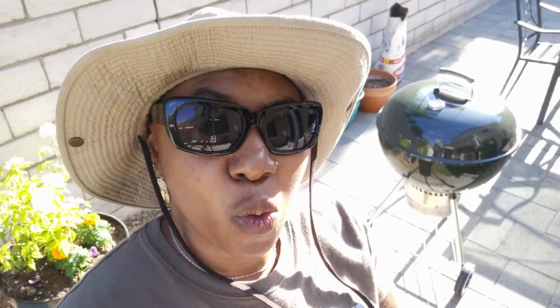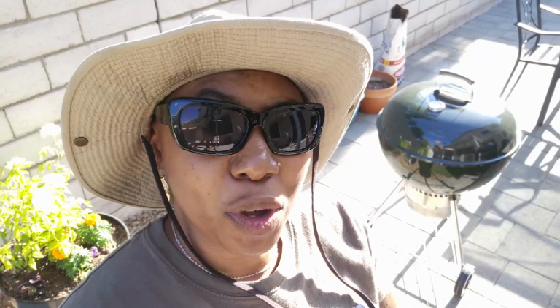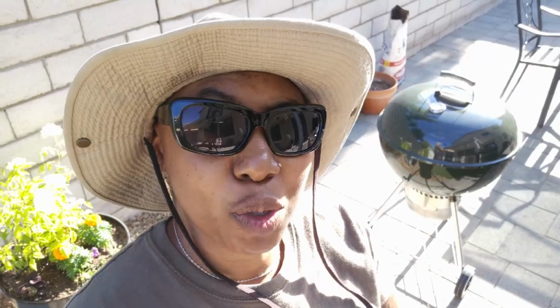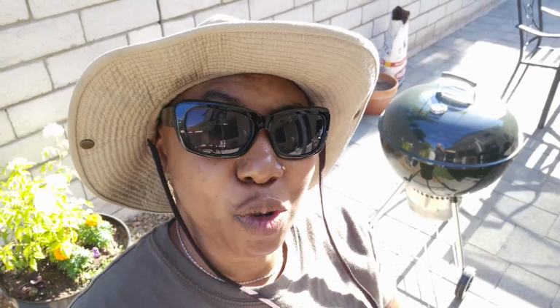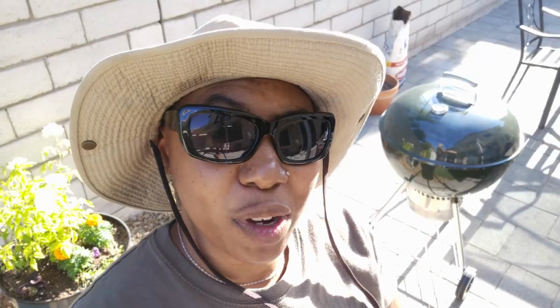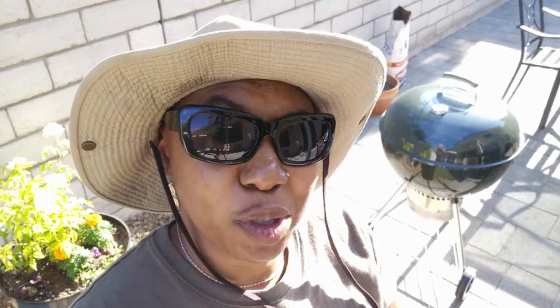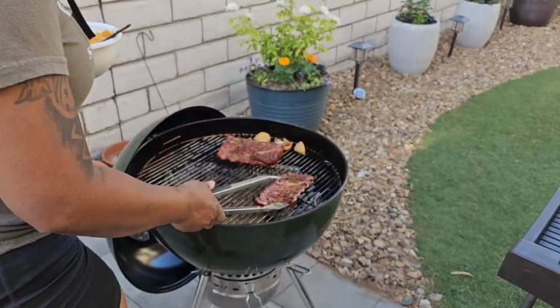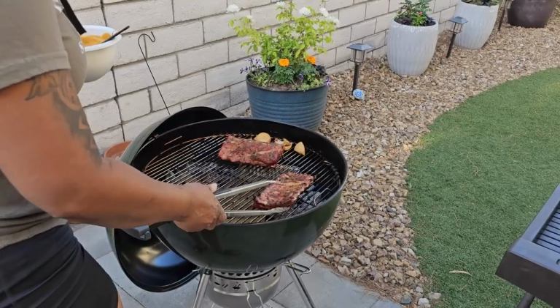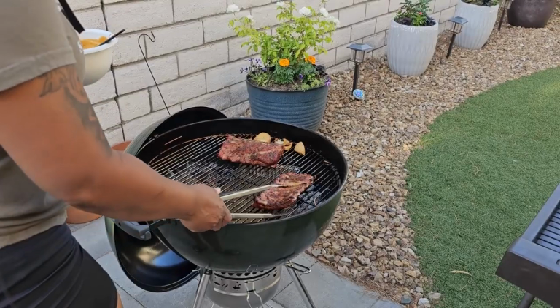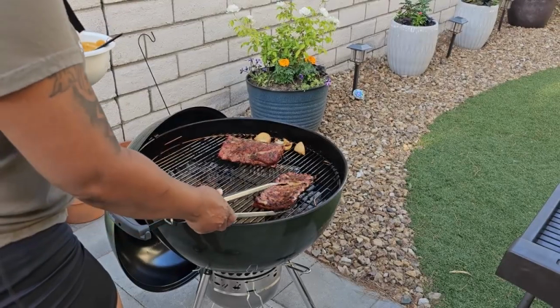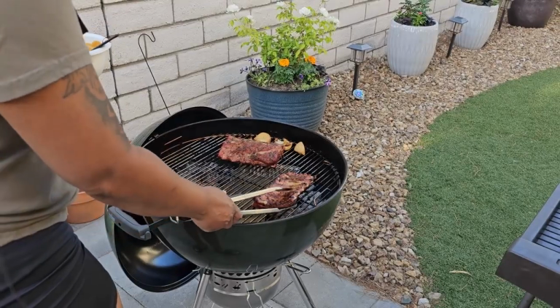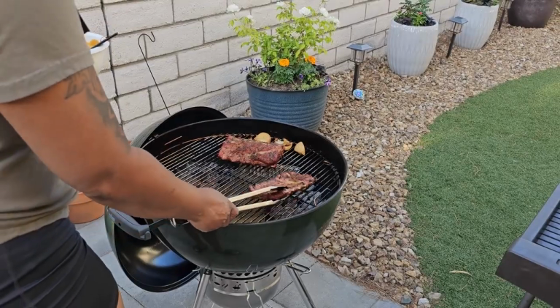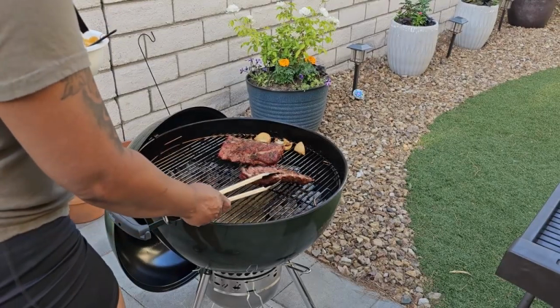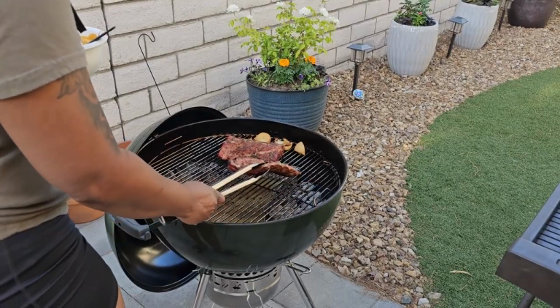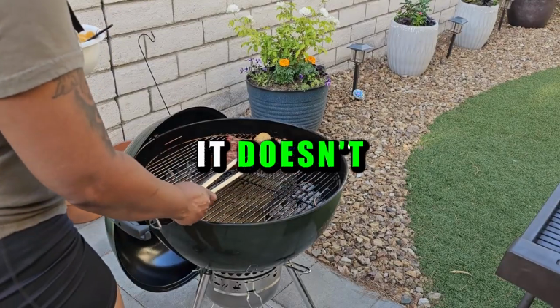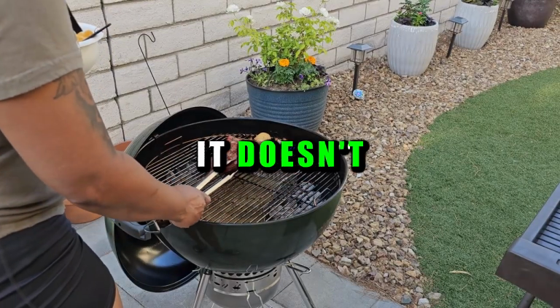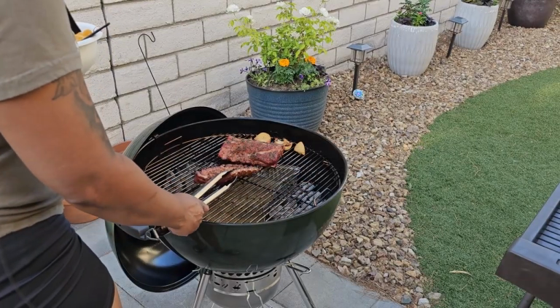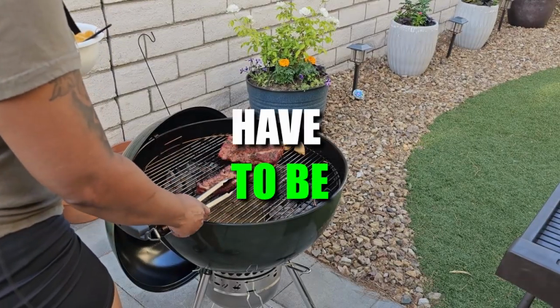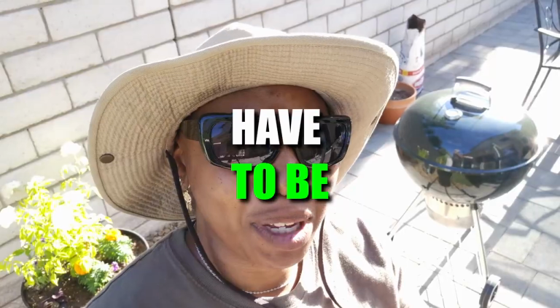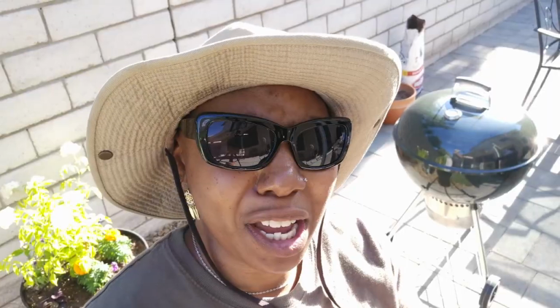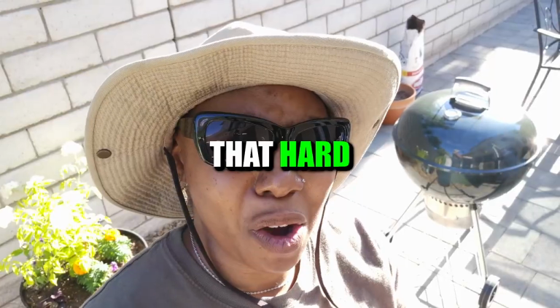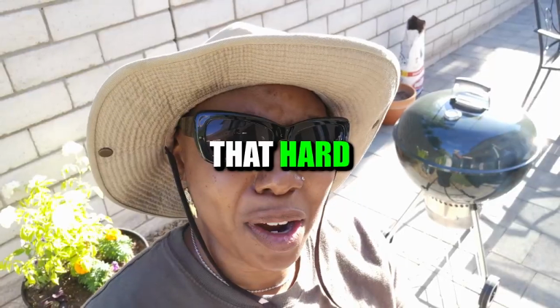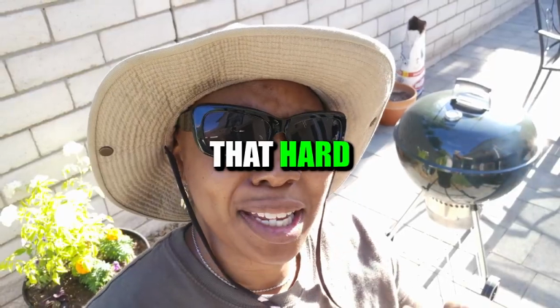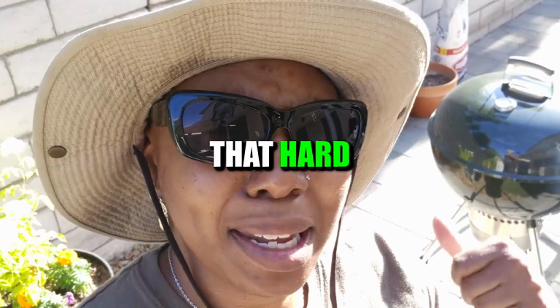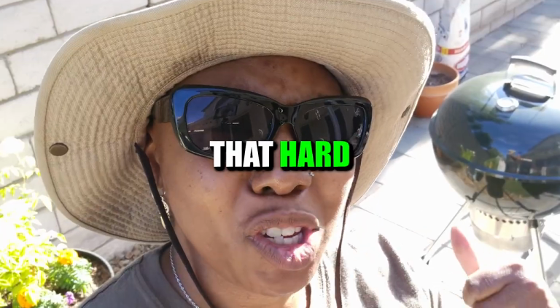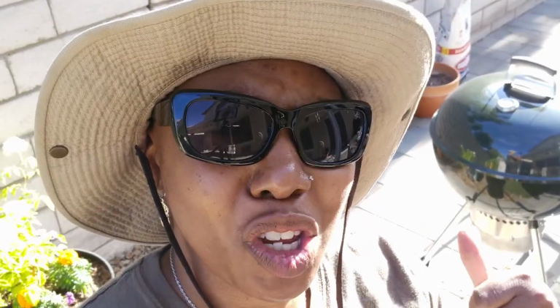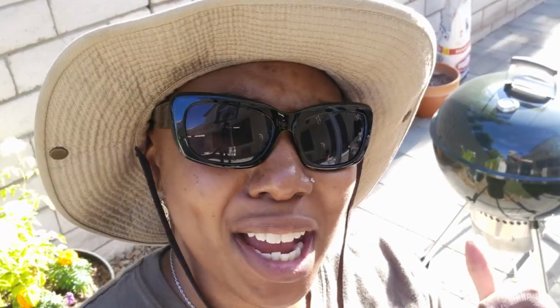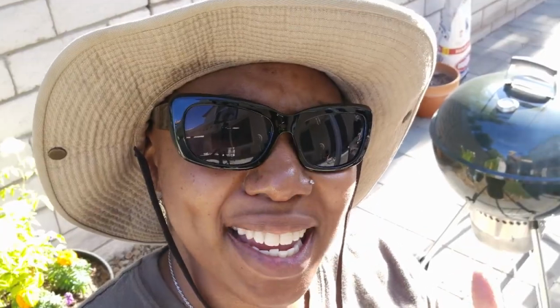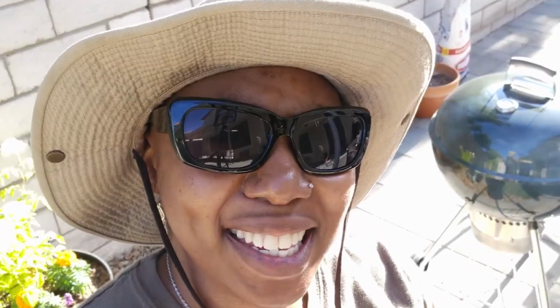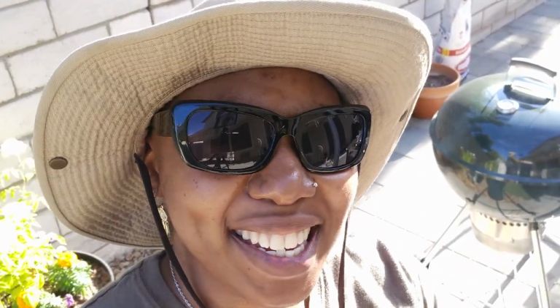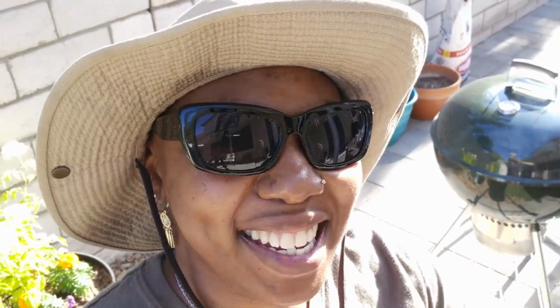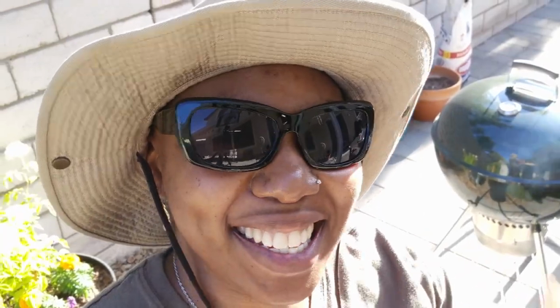Want to smoke ribs on your Weber kettle grill? It doesn't have to be that hard. Let me show you how easy it is.